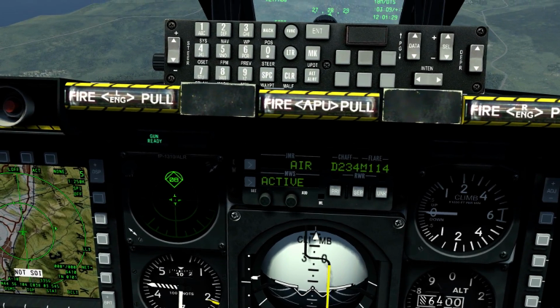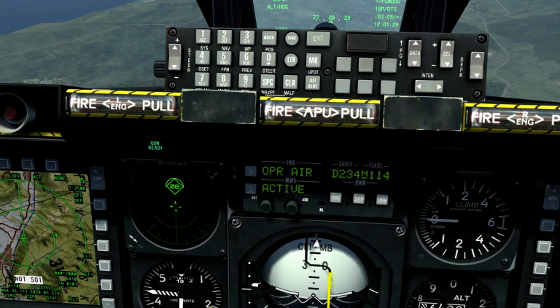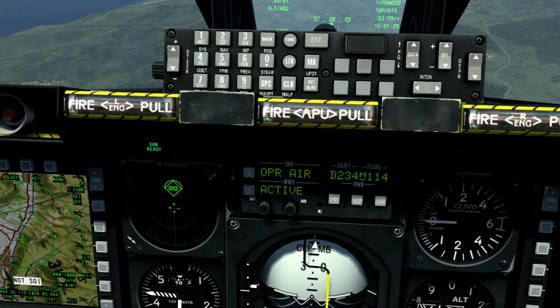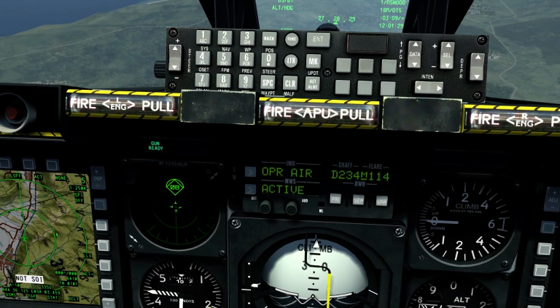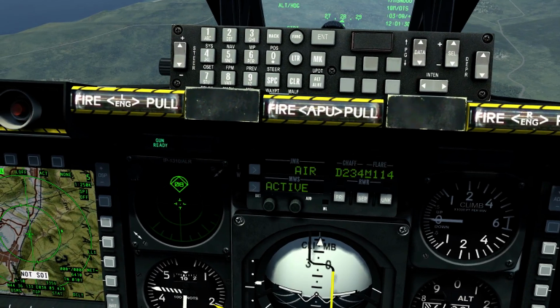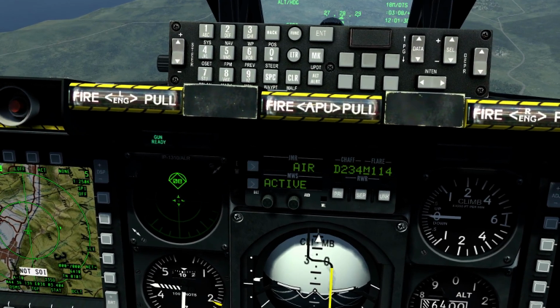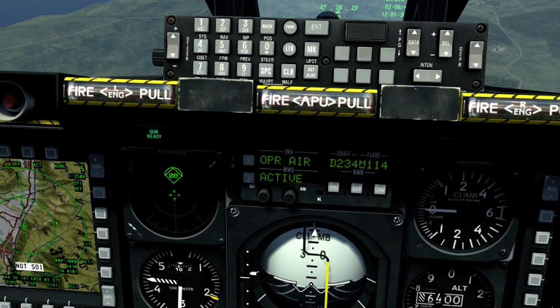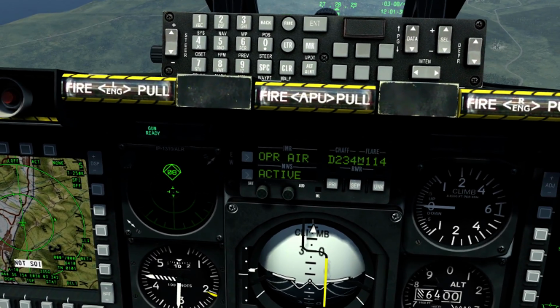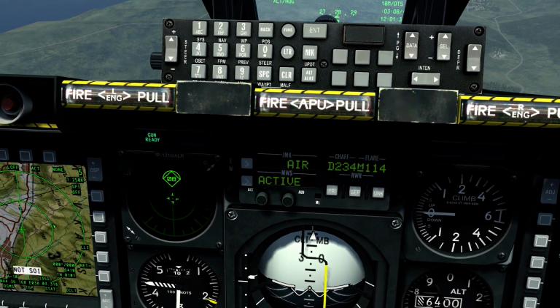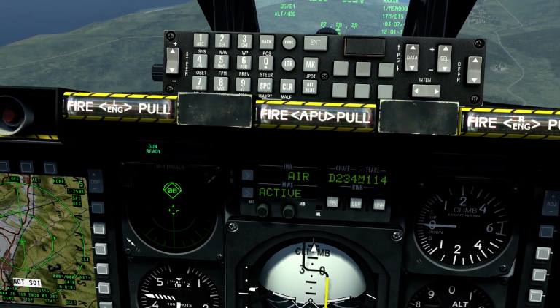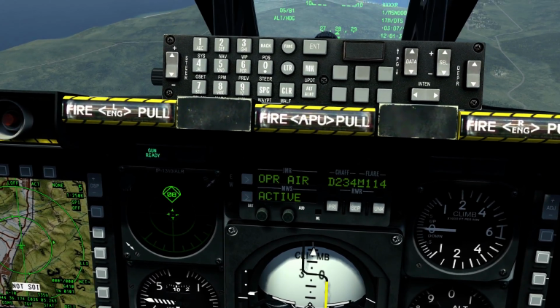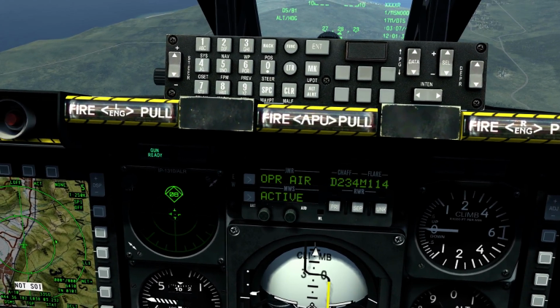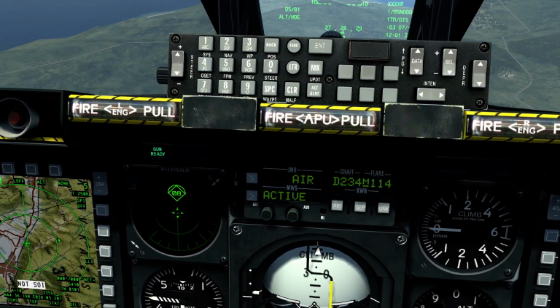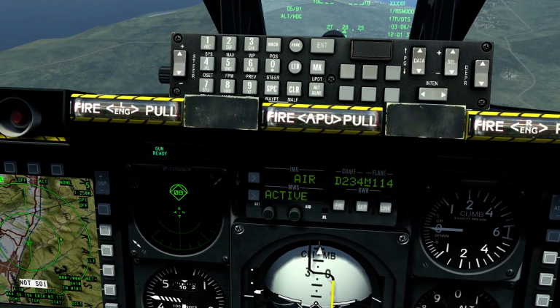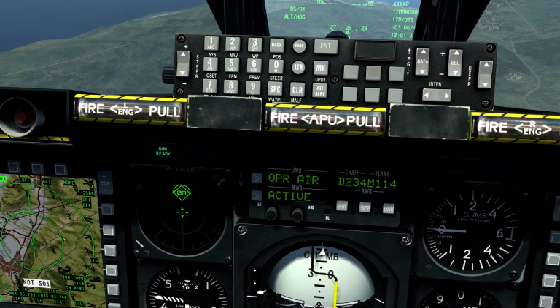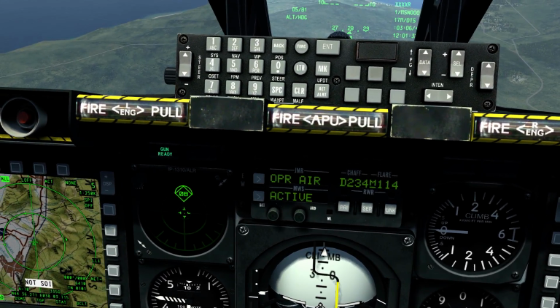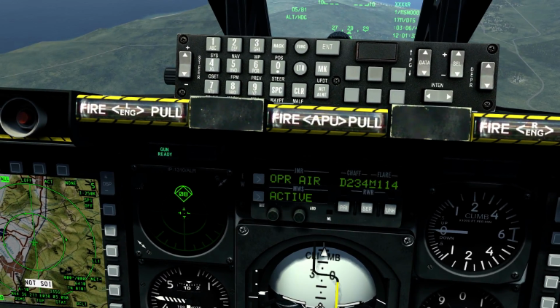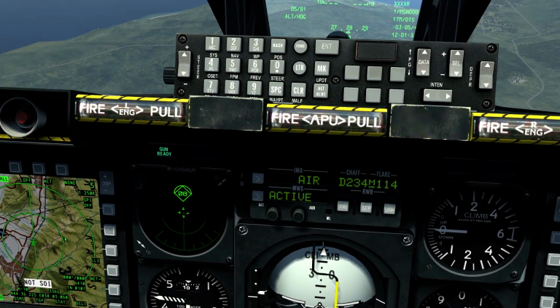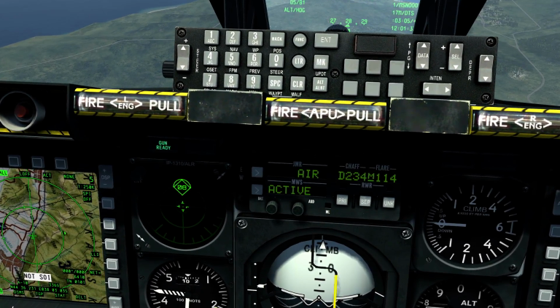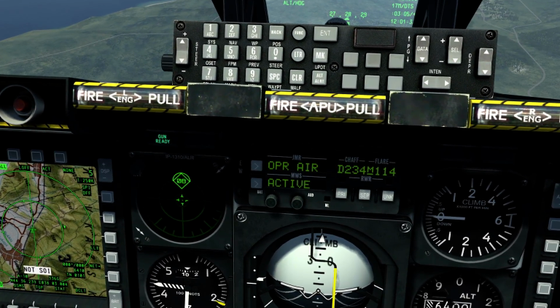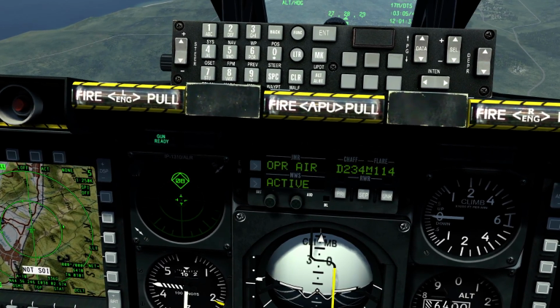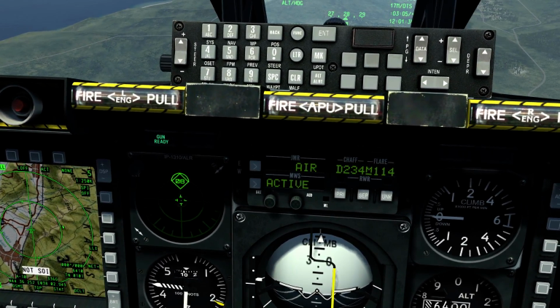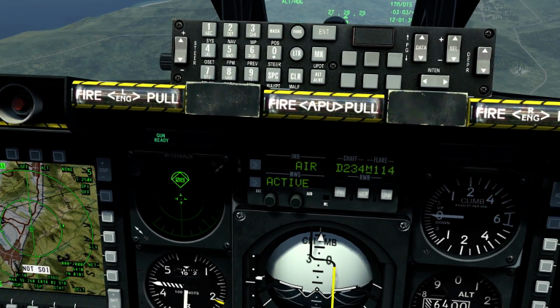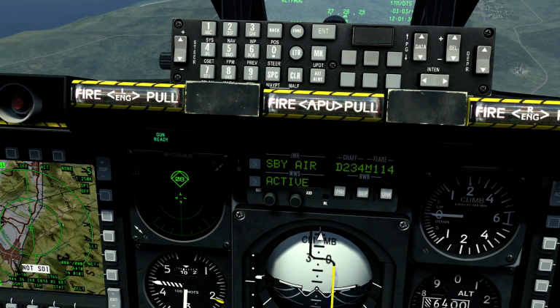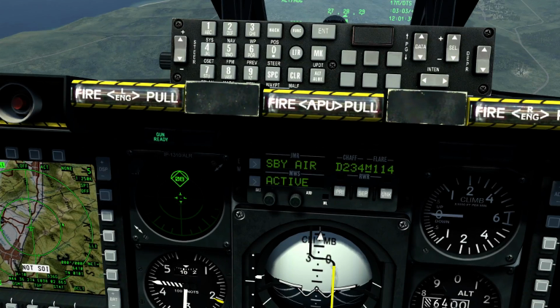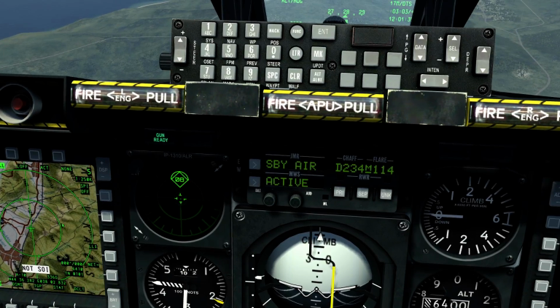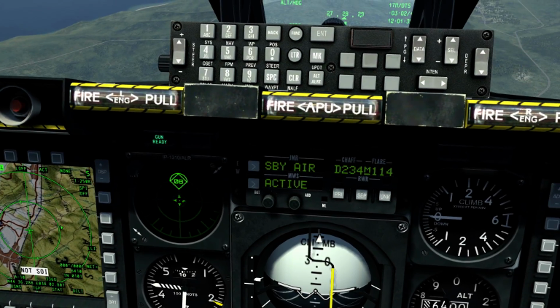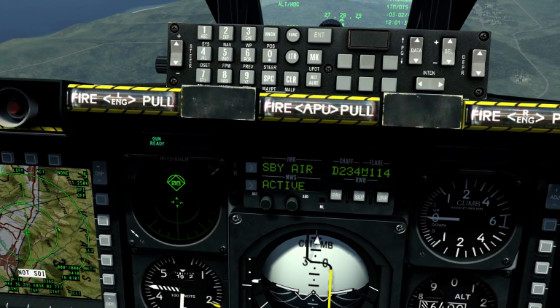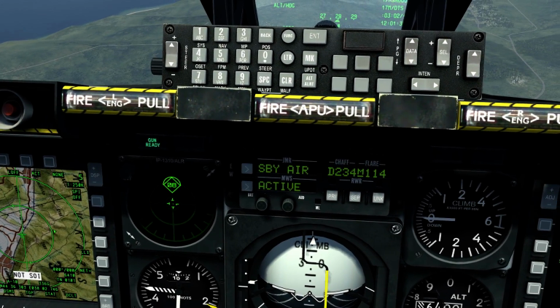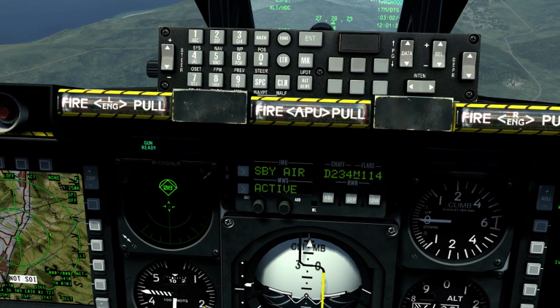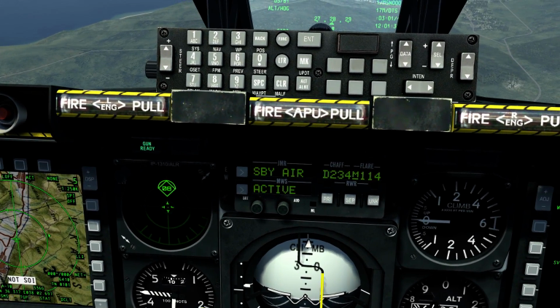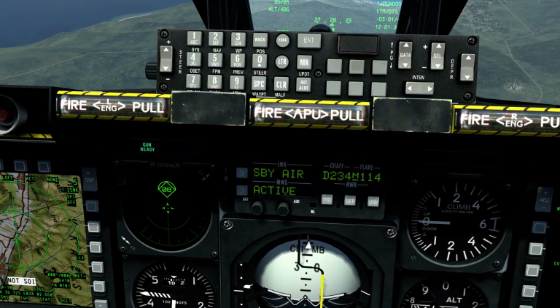The jammer only works for a short period of time, so don't expect it to cover you for minutes on end. It's around standby now.